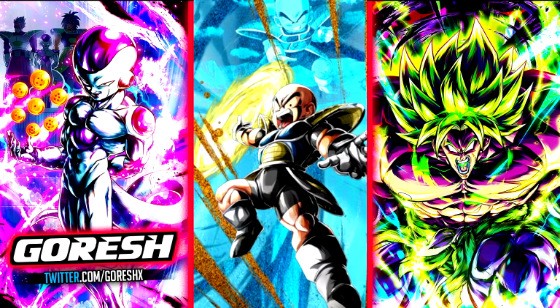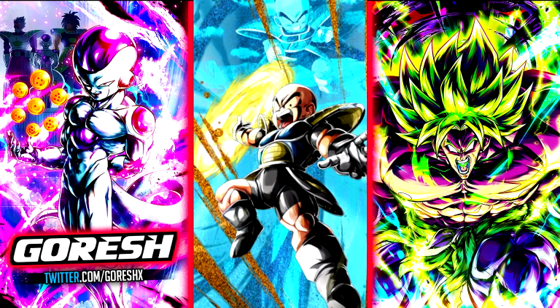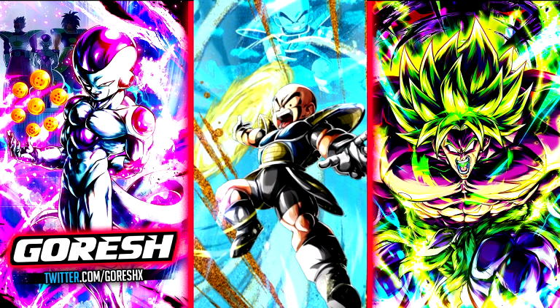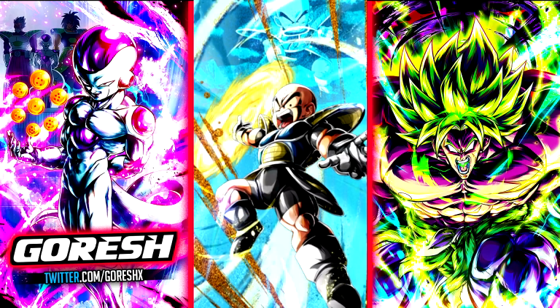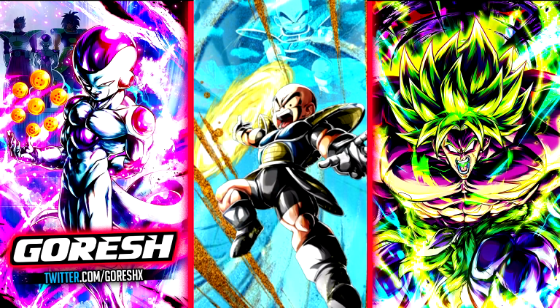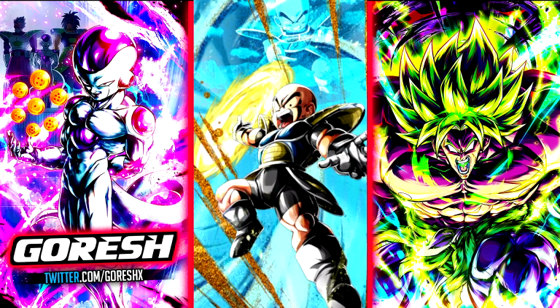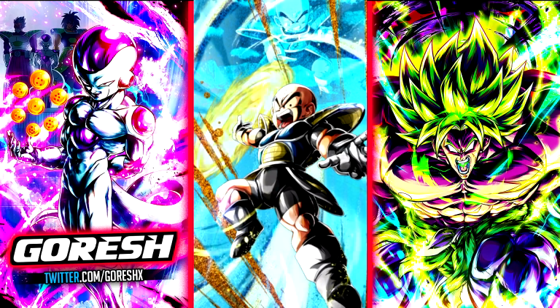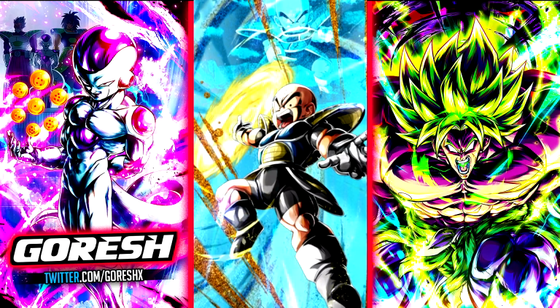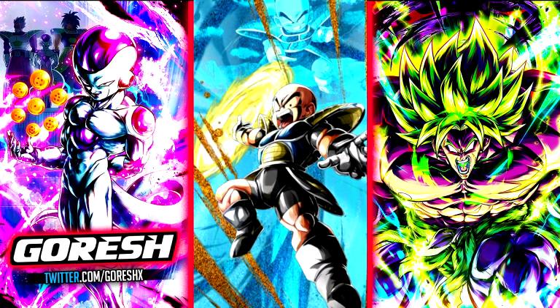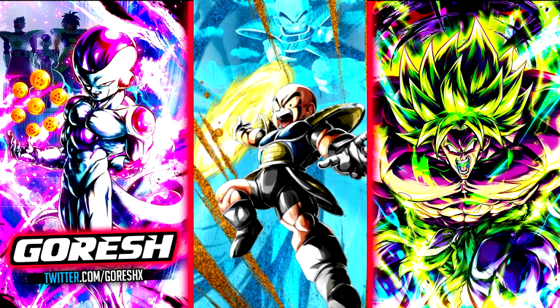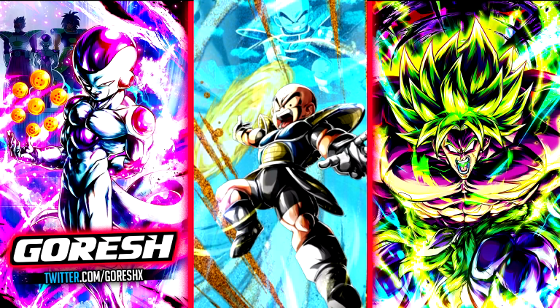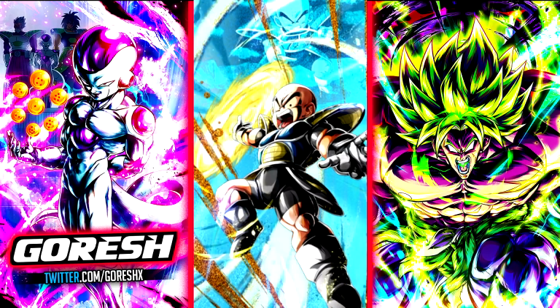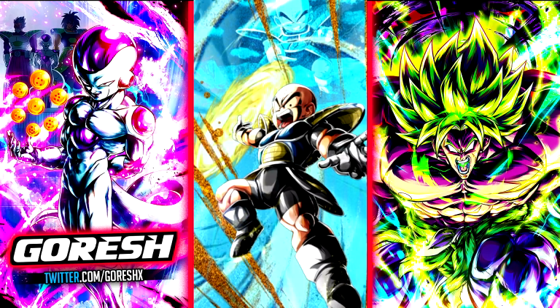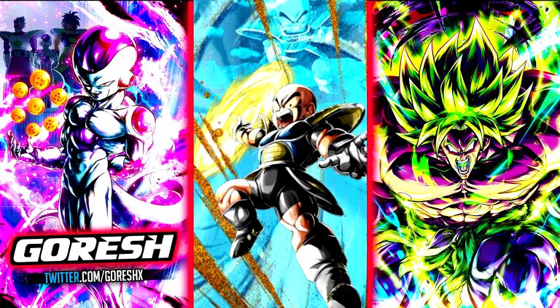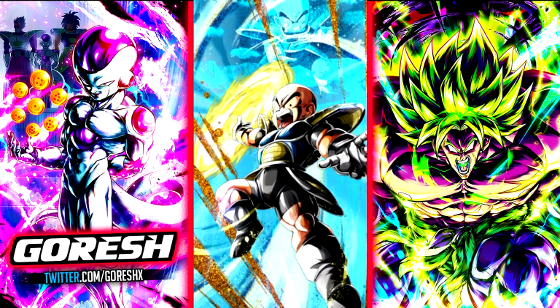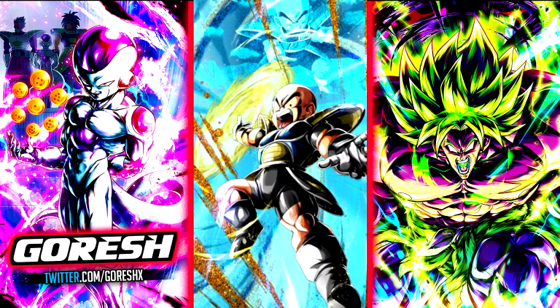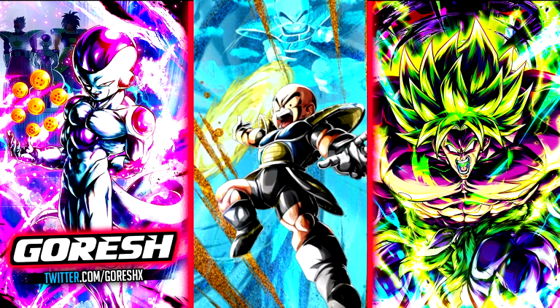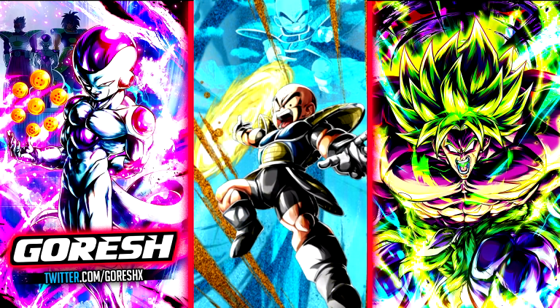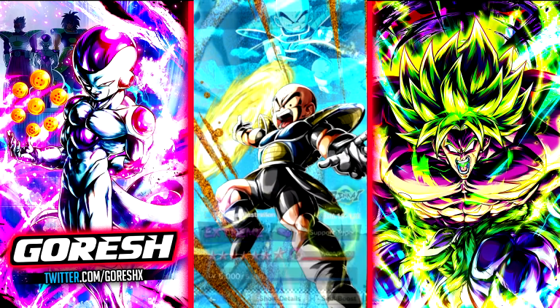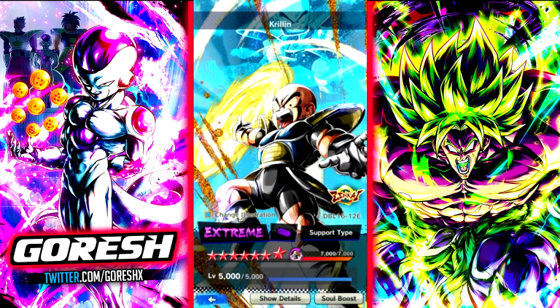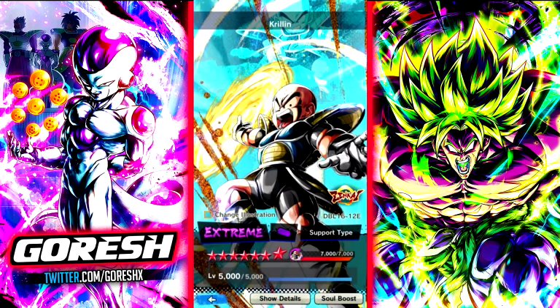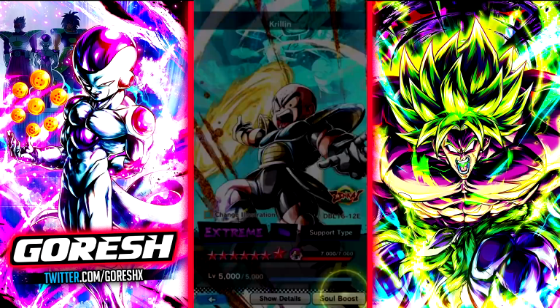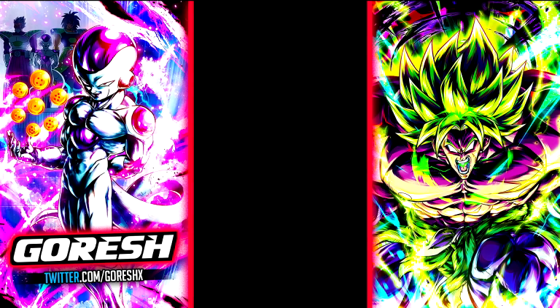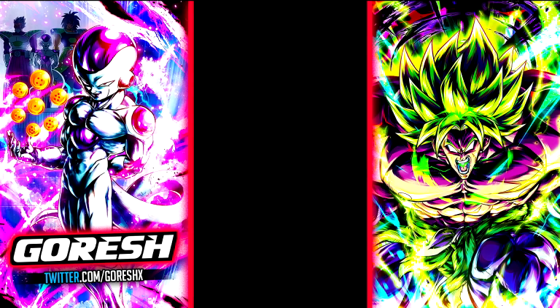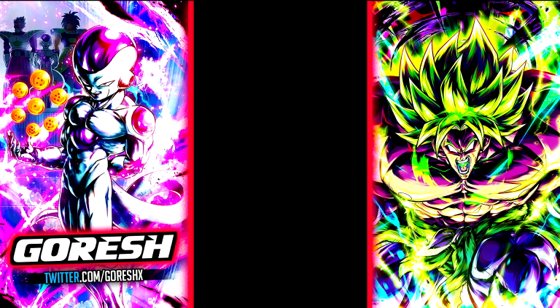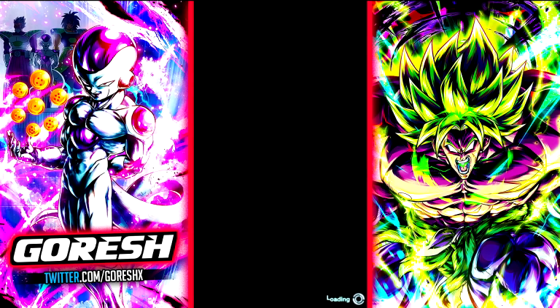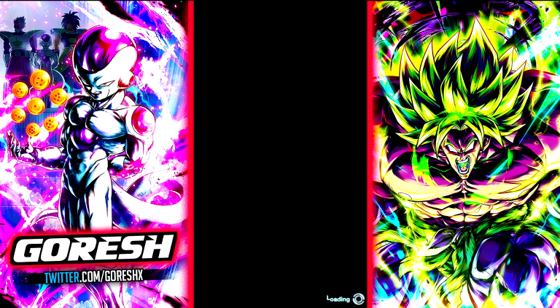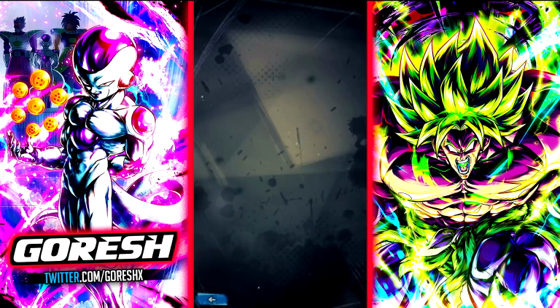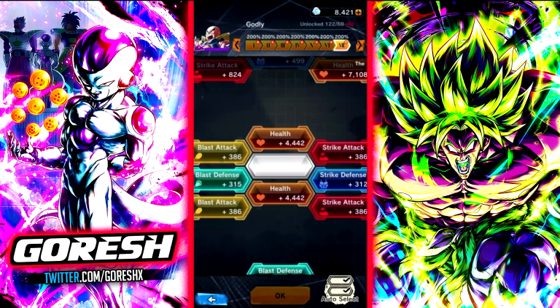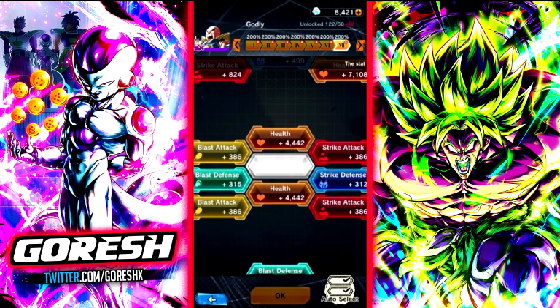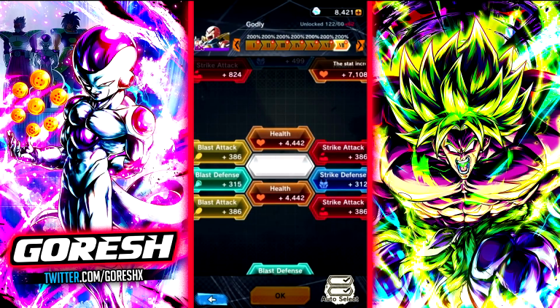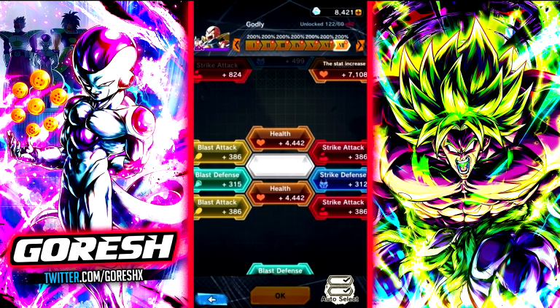Hey guys, today we're taking a look at 14 star, 1400%, Zenkai 7 EX Purple Krillin. Here he is, fully soul boosted.